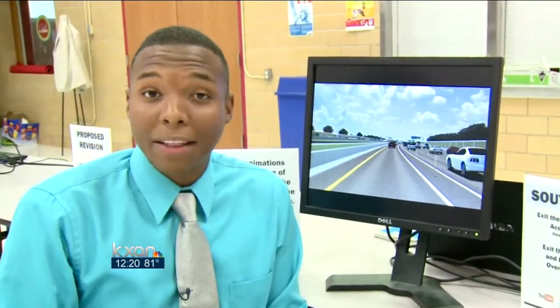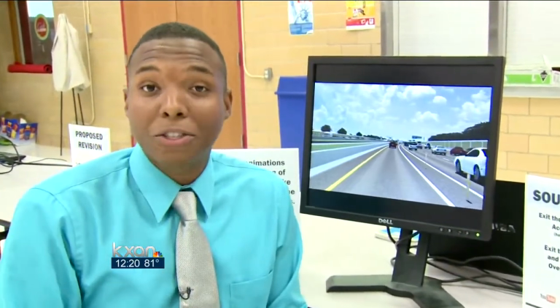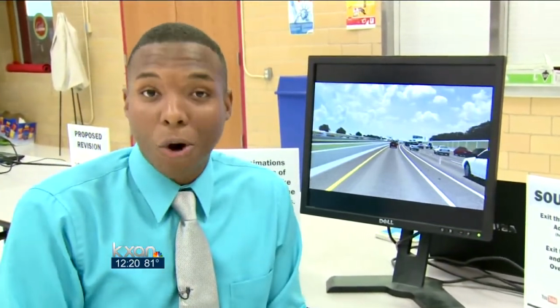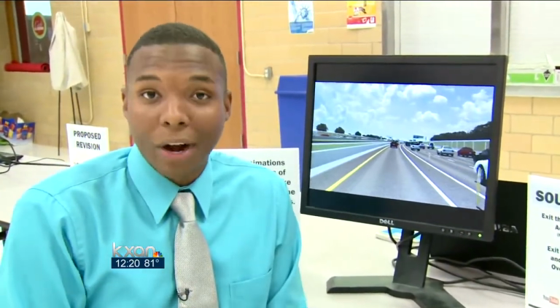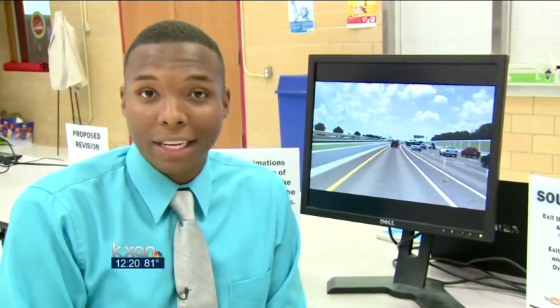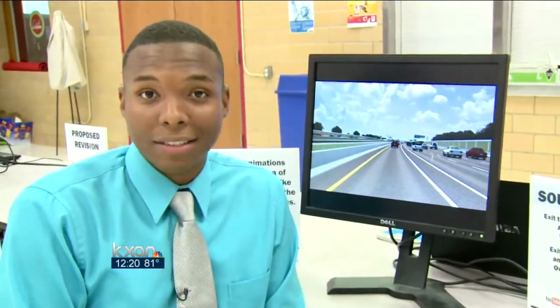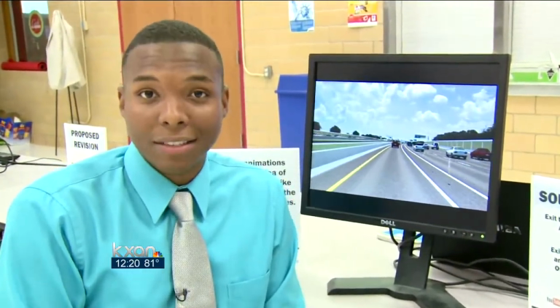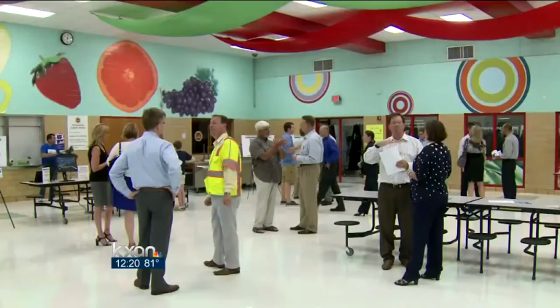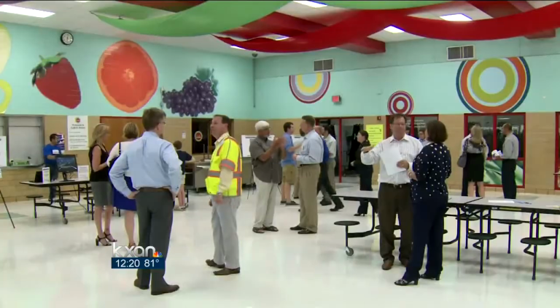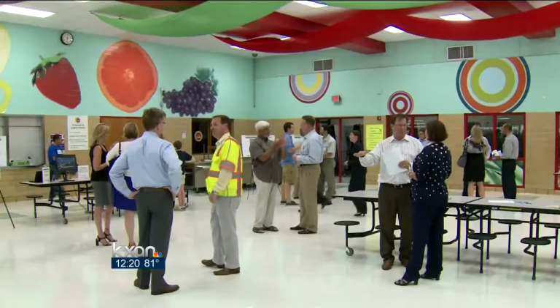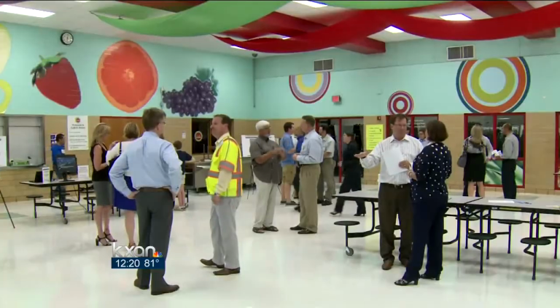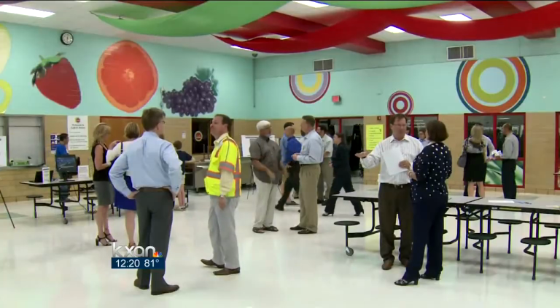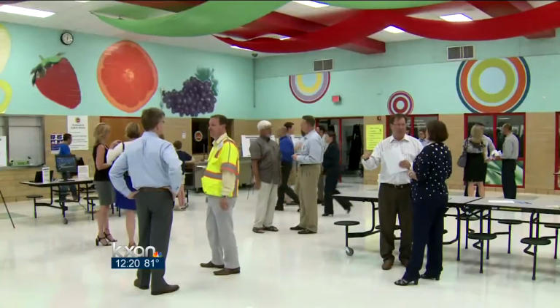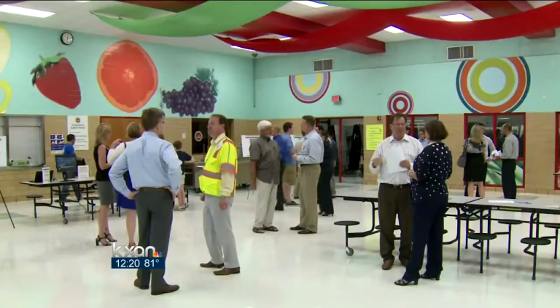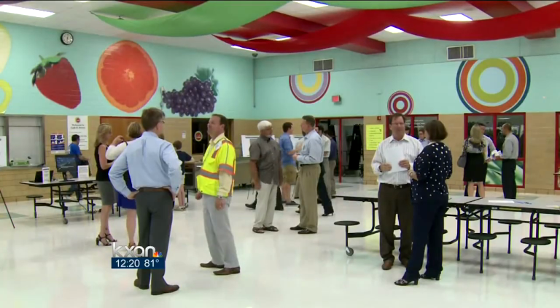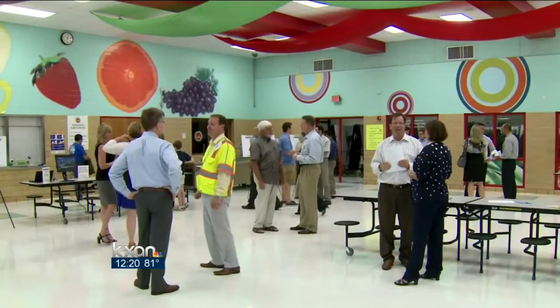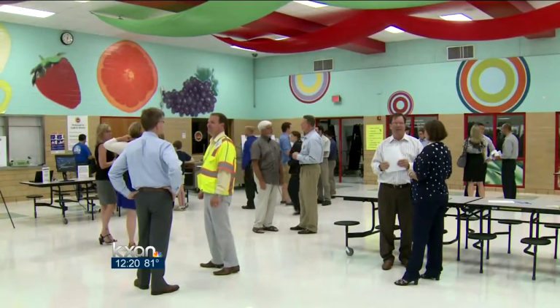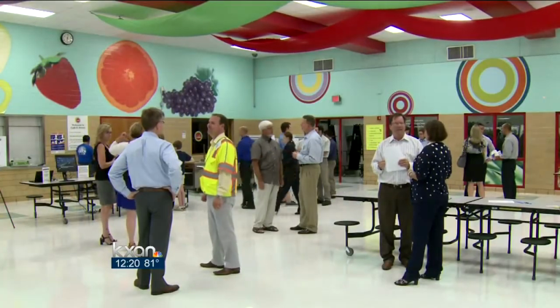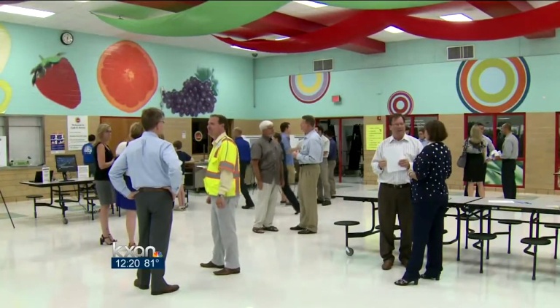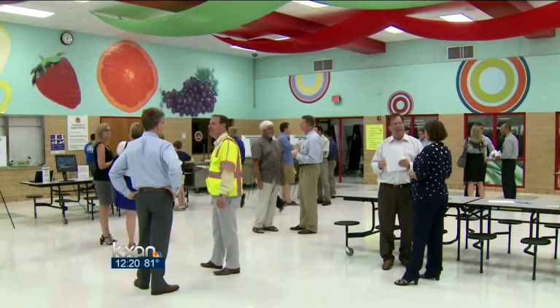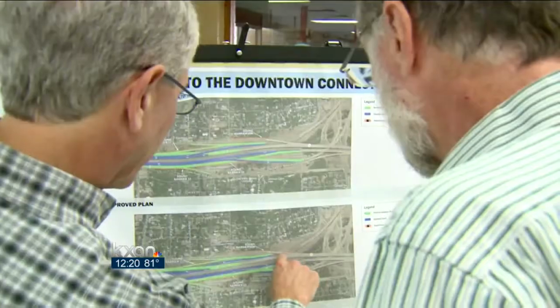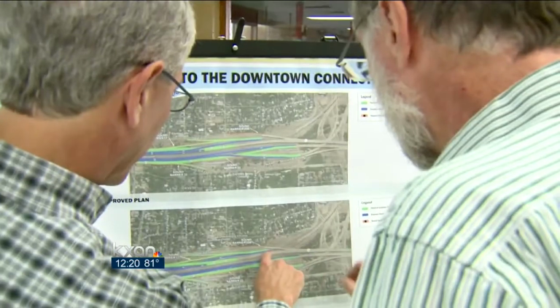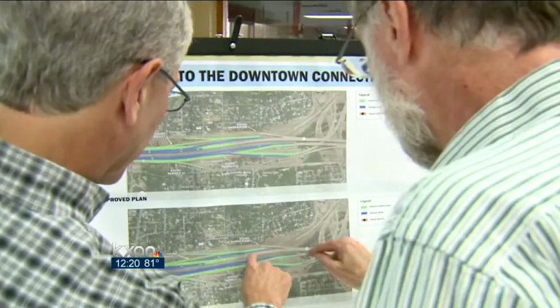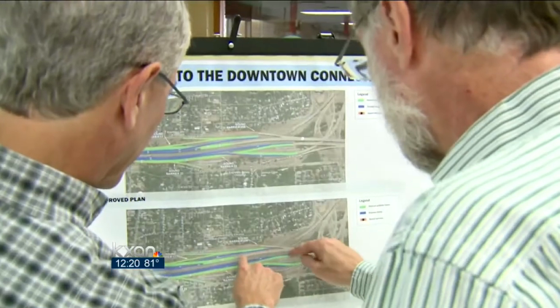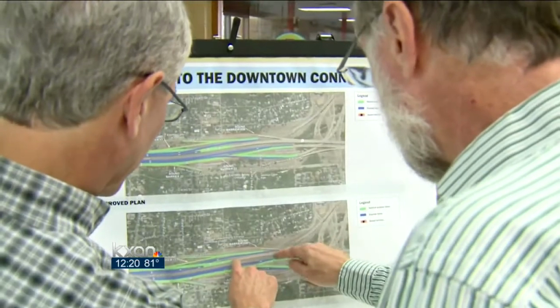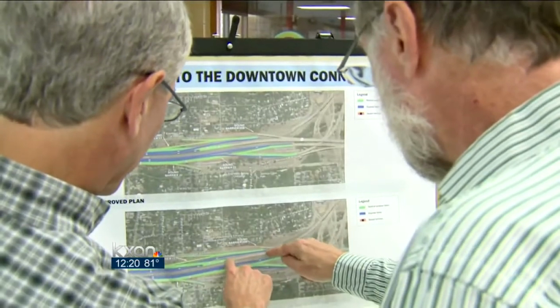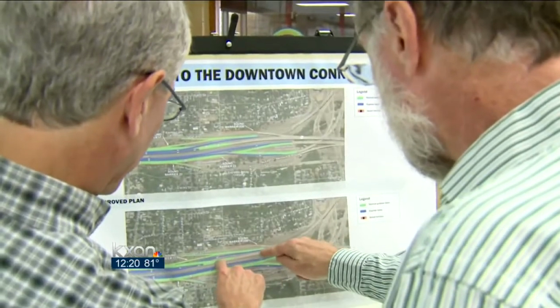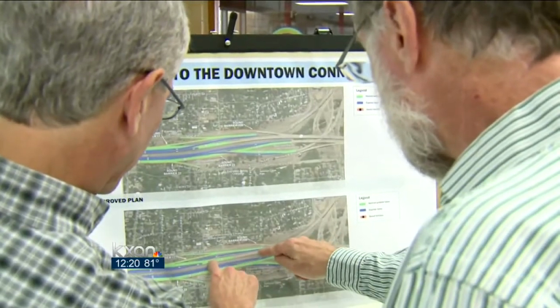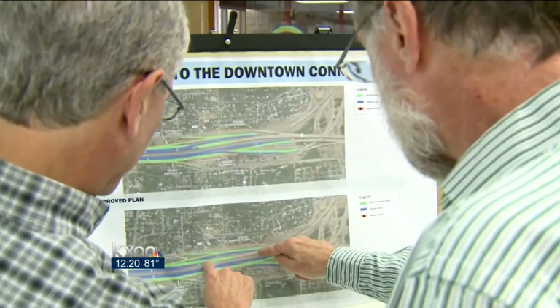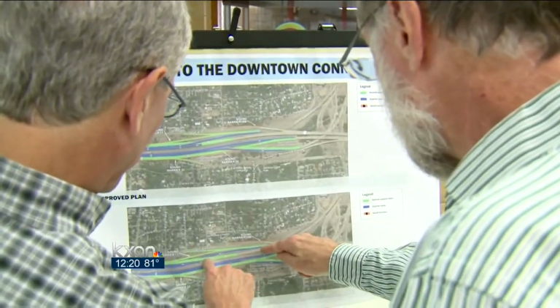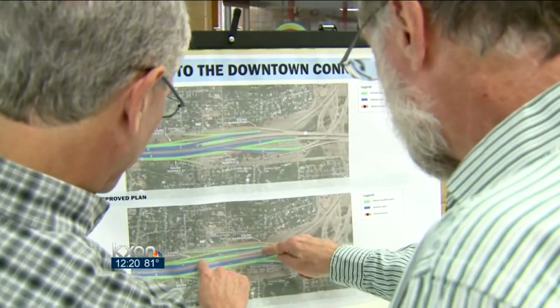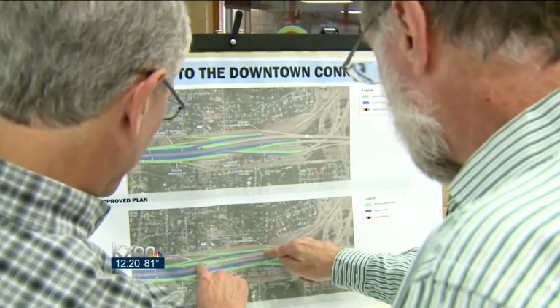Besides those major differences, there'll also be several other noticeable changes like added sound barriers and electronic signs that'll display the toll rates. Project leaders held this public input meeting to get feedback from the public on the design.